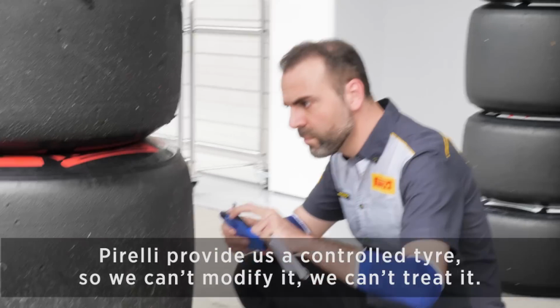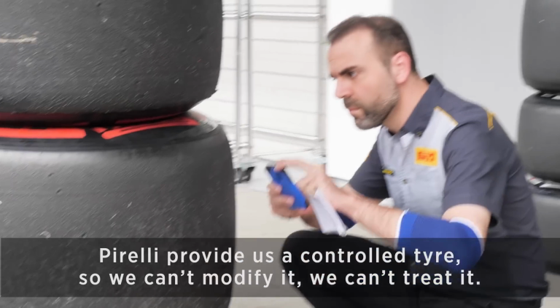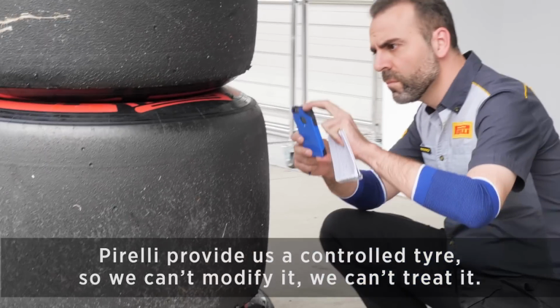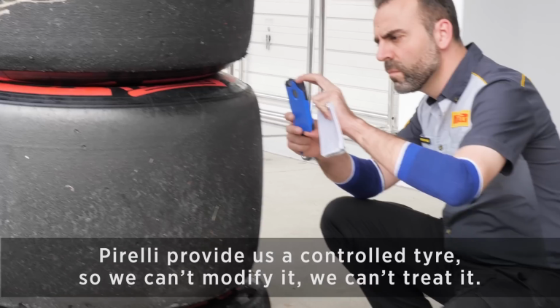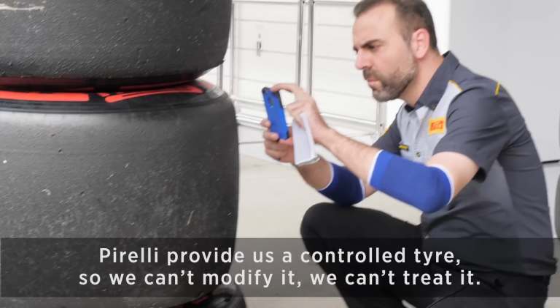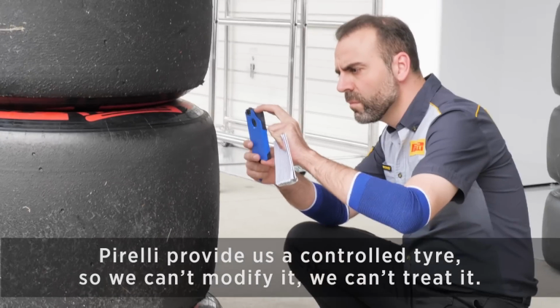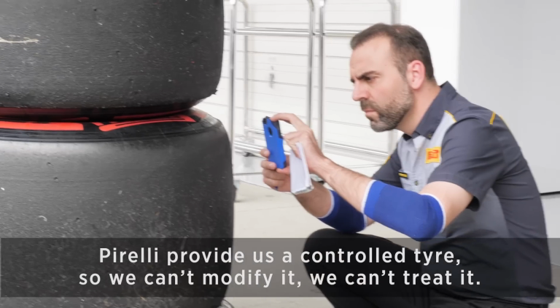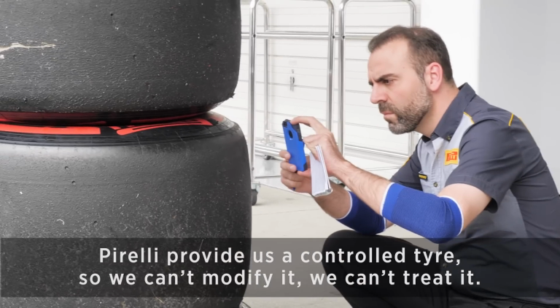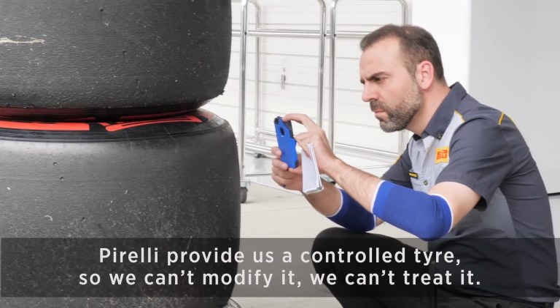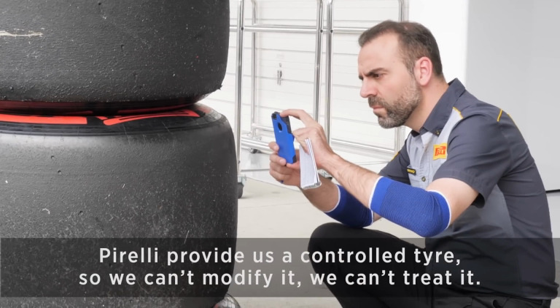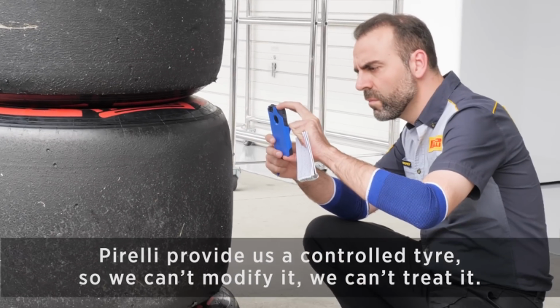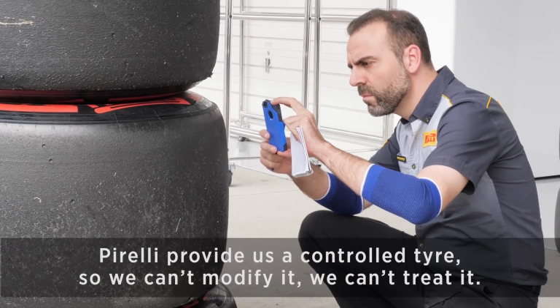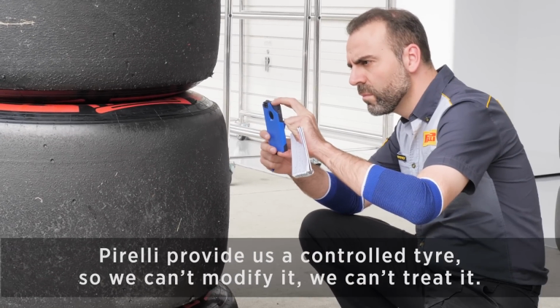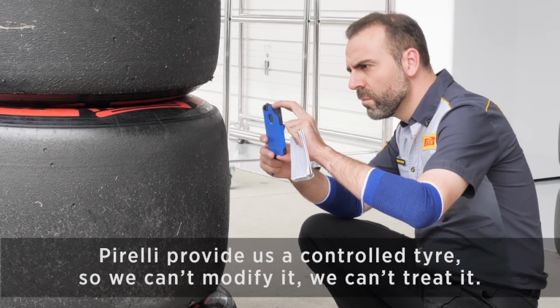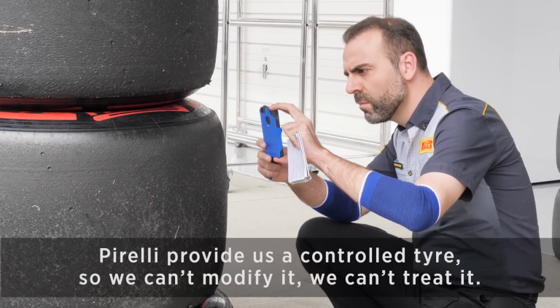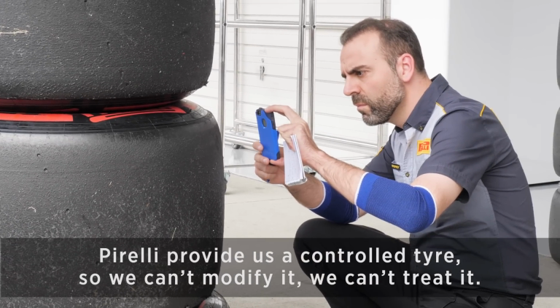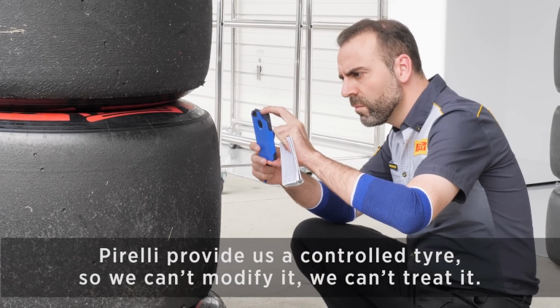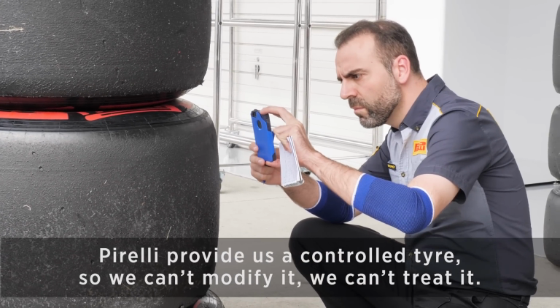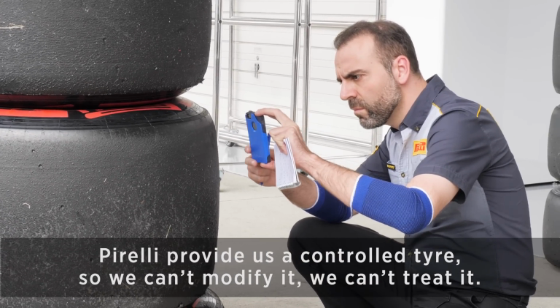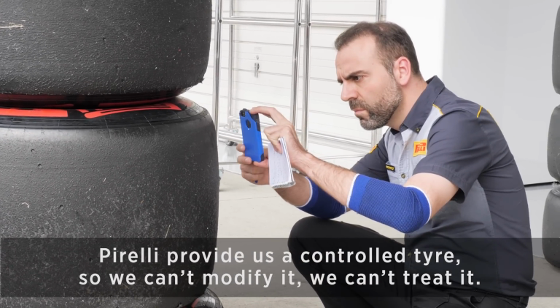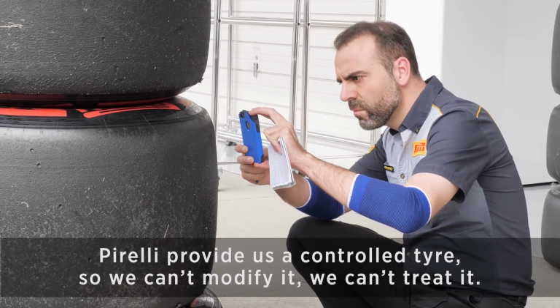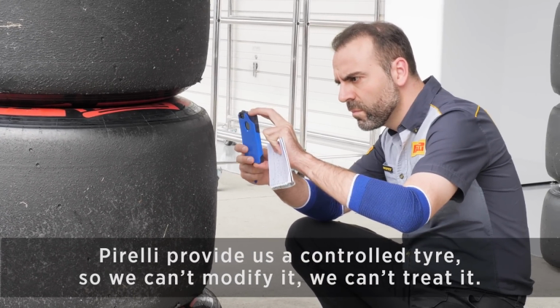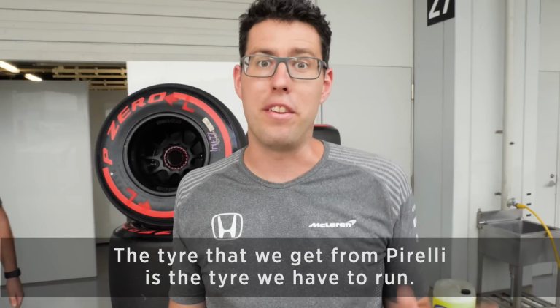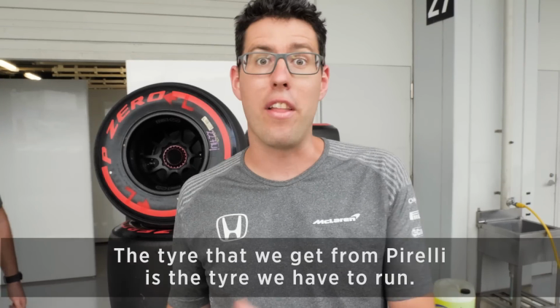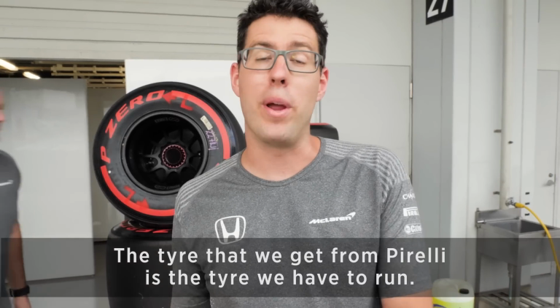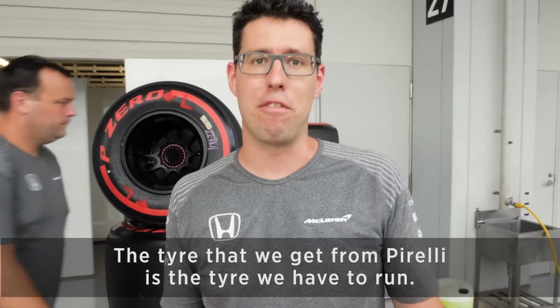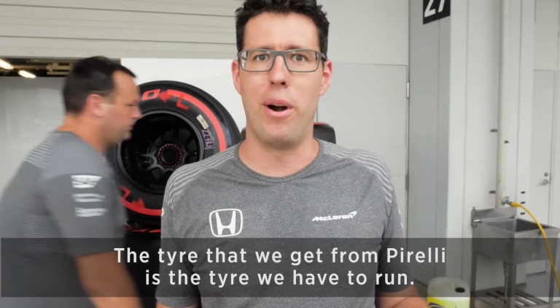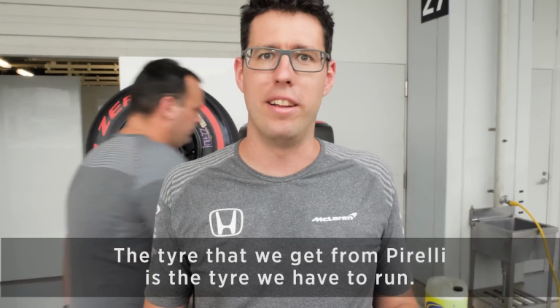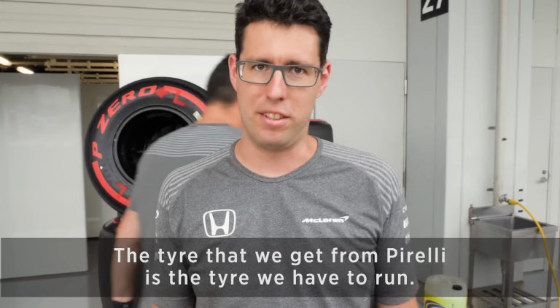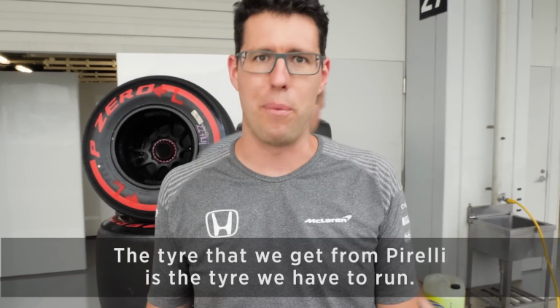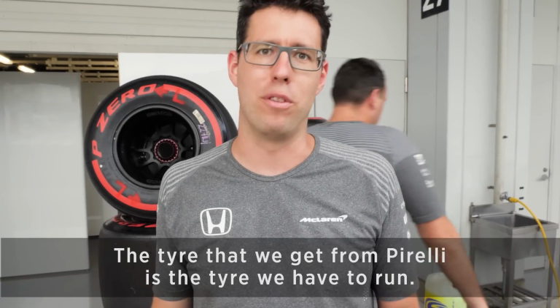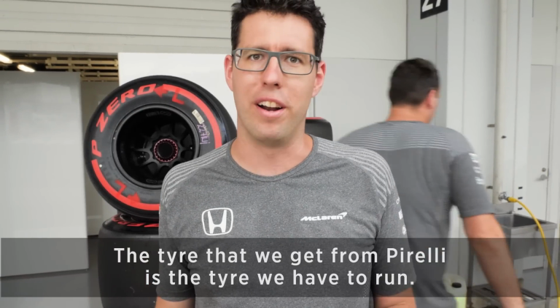Pirelli provide us a controlled tyre so we can't modify it, we can't treat it. The tyre that we get from Pirelli is the tyre we have to run.